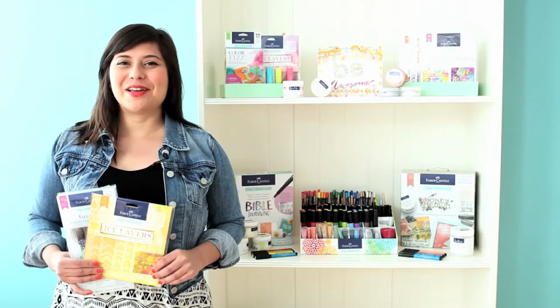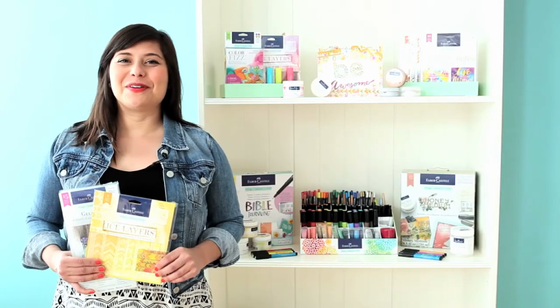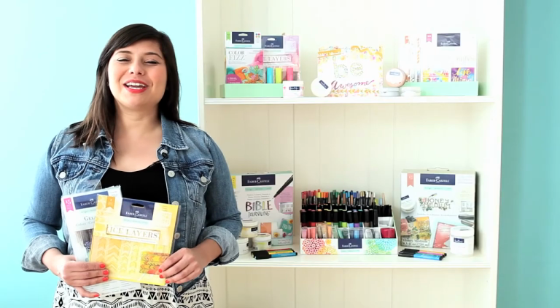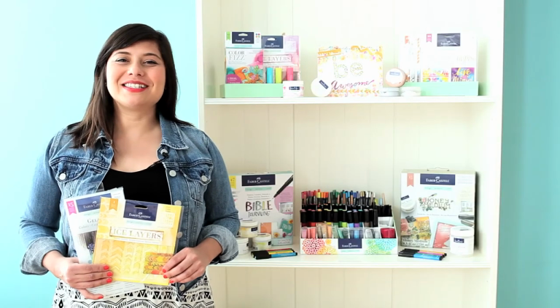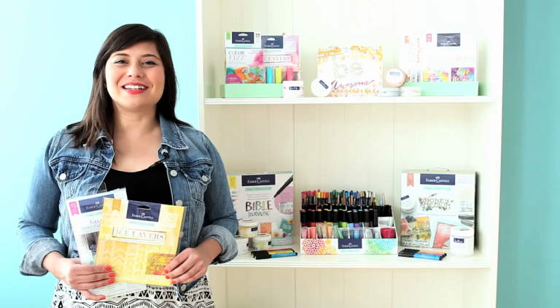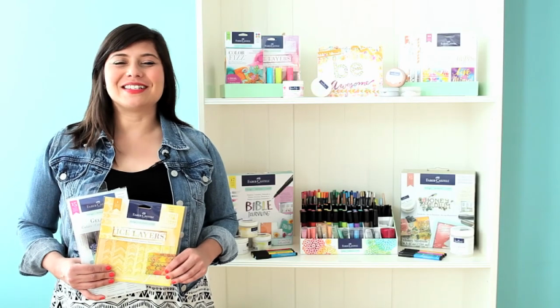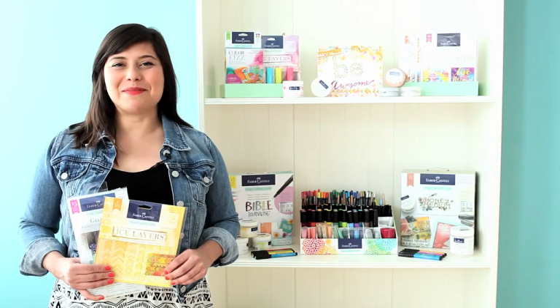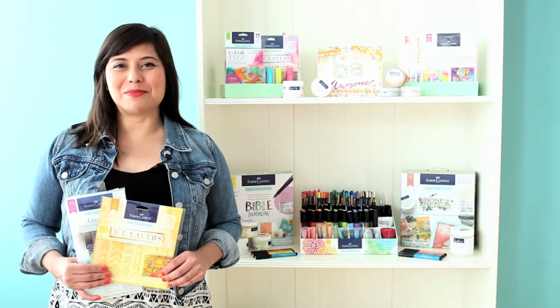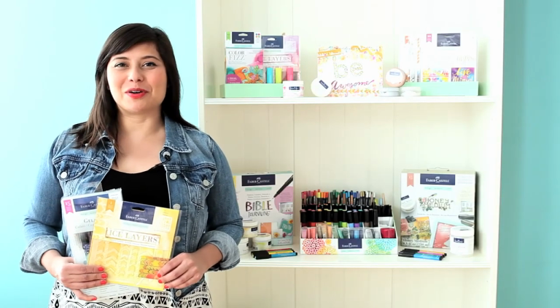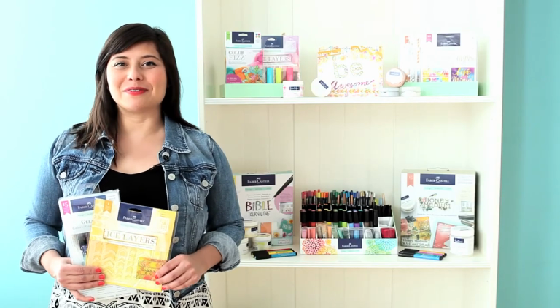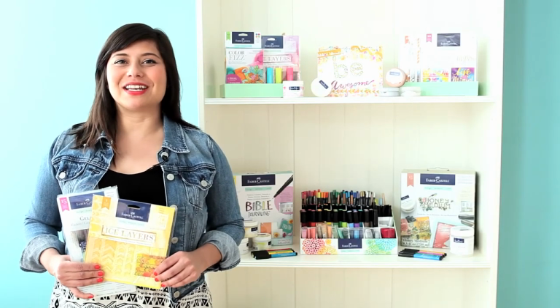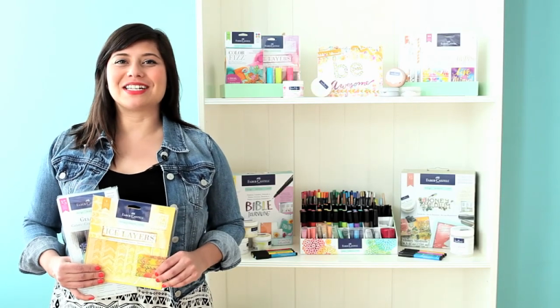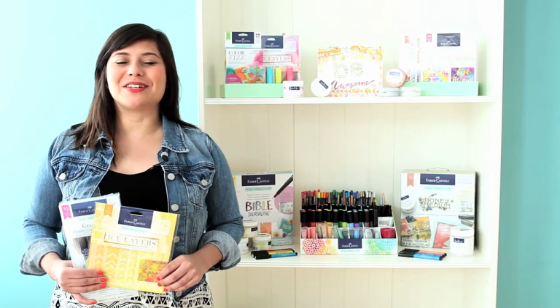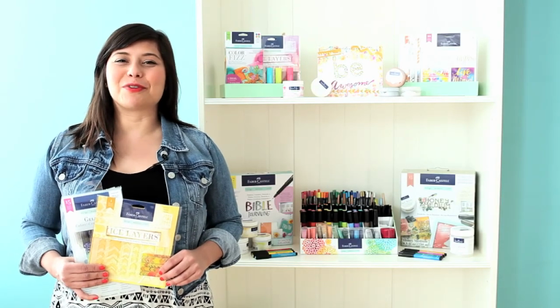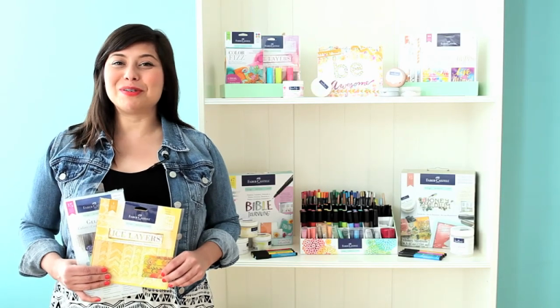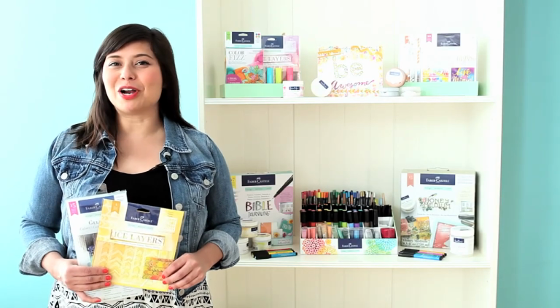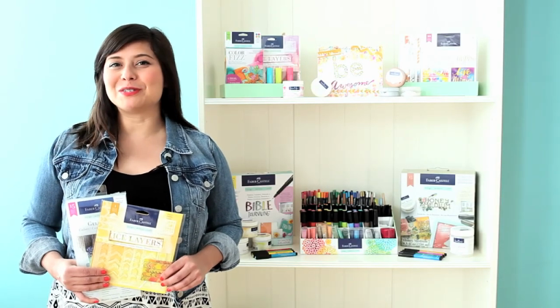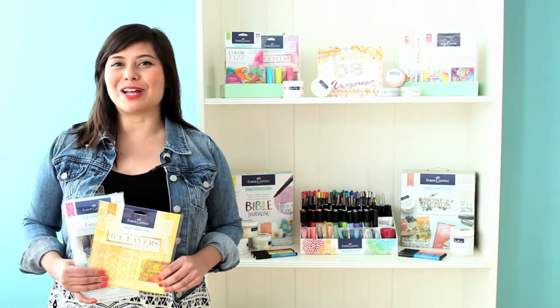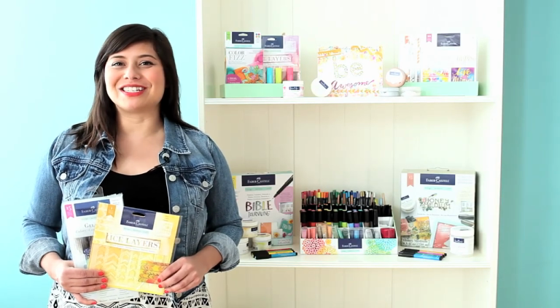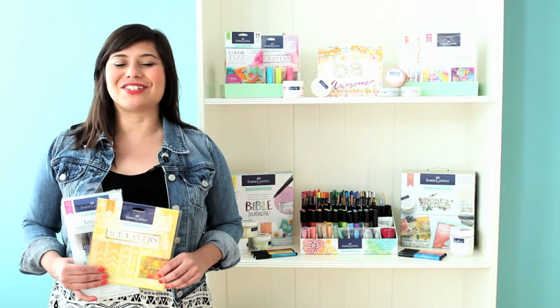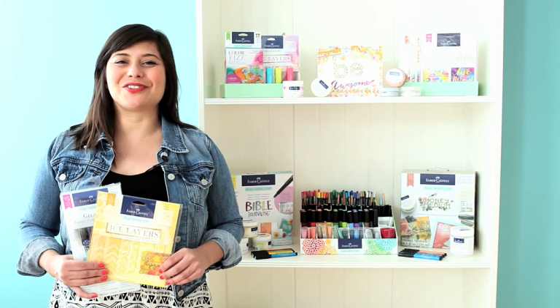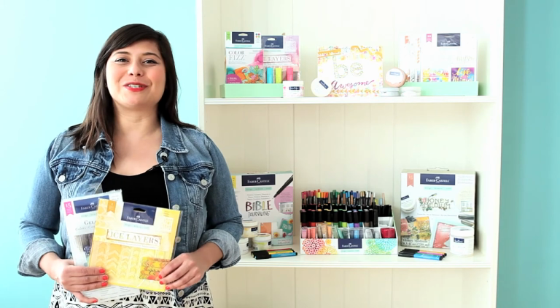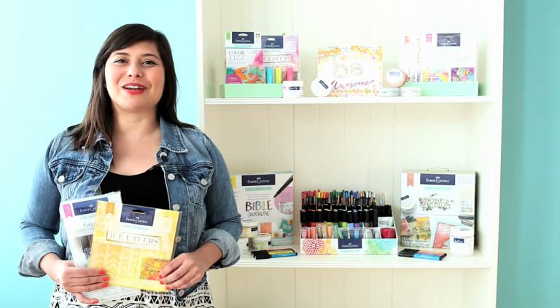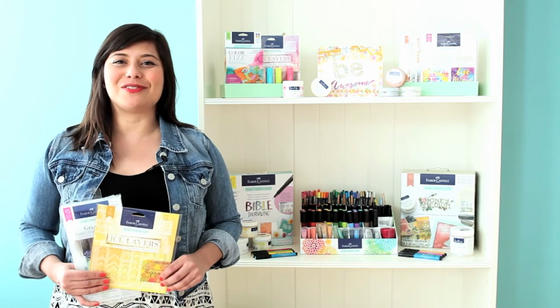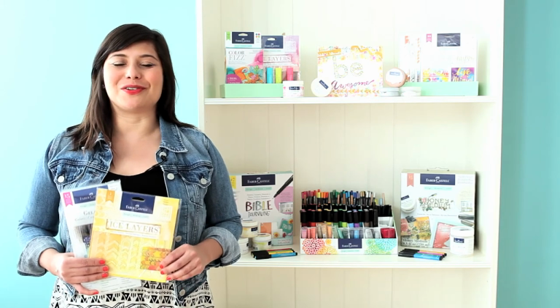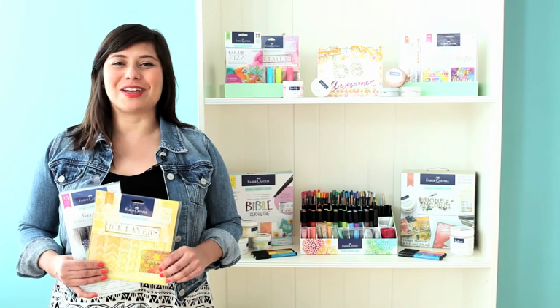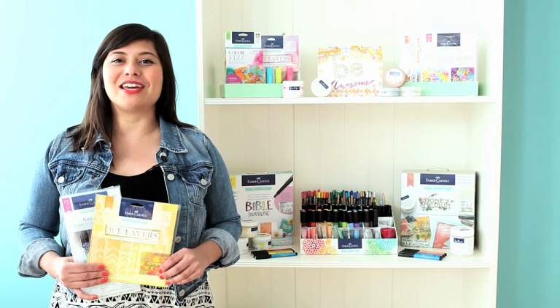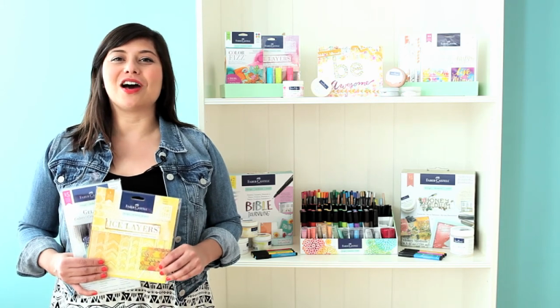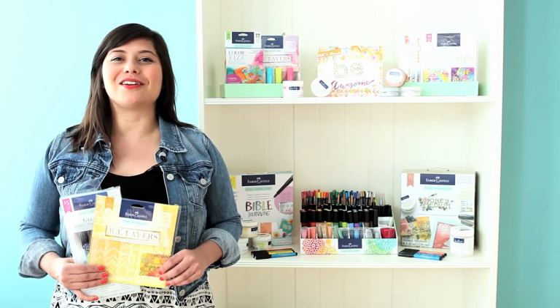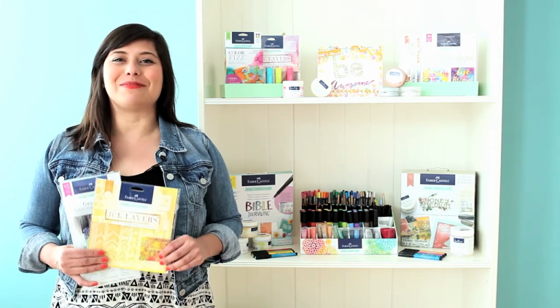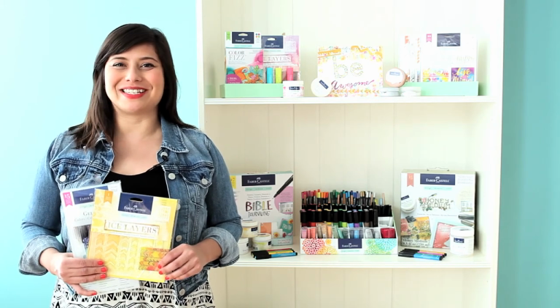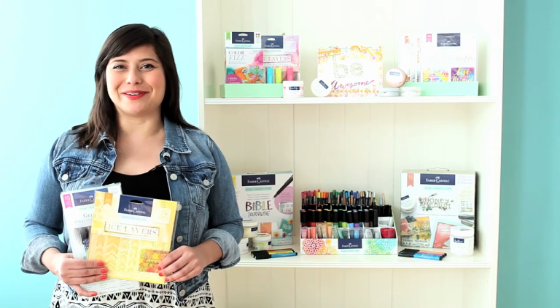Faber-Castell Design Memory Craft's collection of premium artist products is sure to inspire you to create, color, and mix it up.